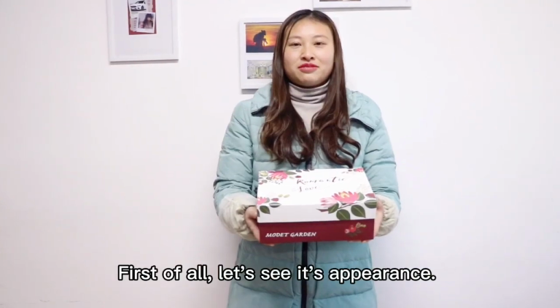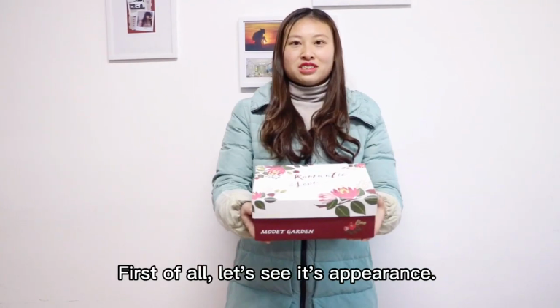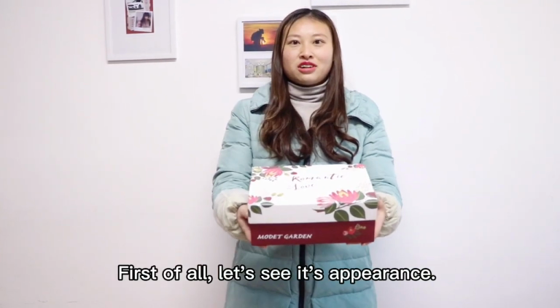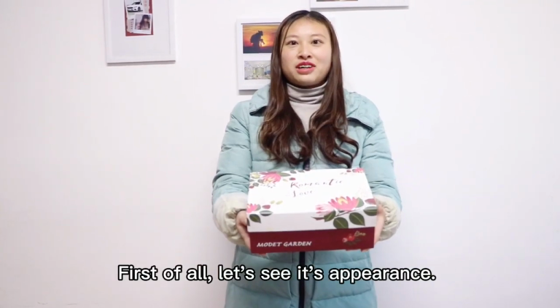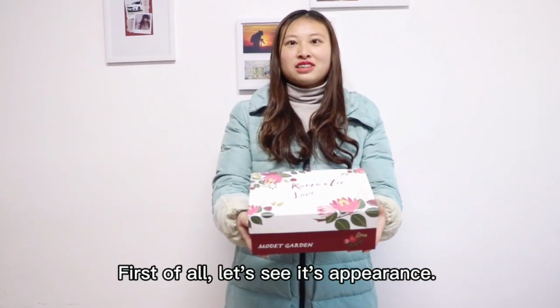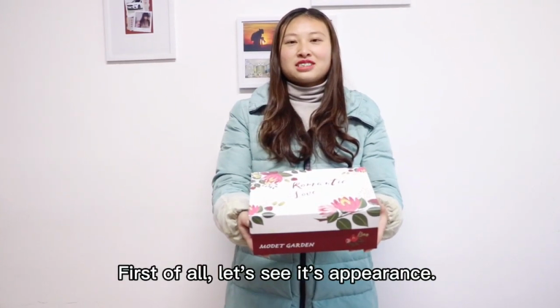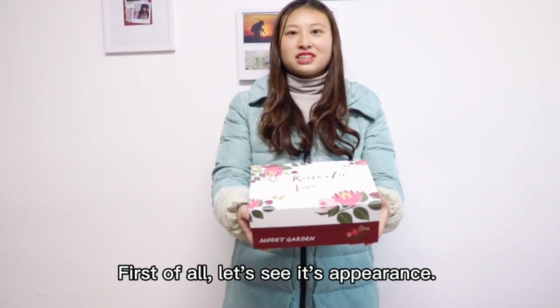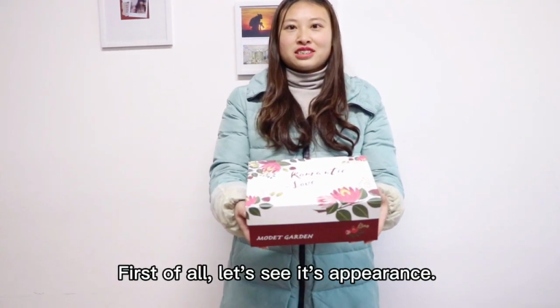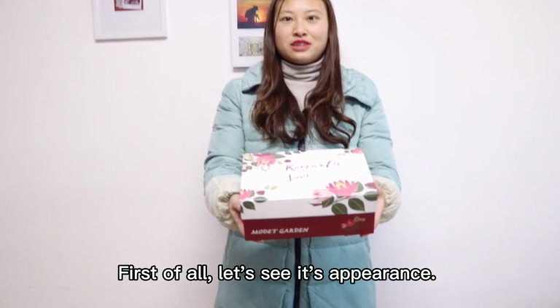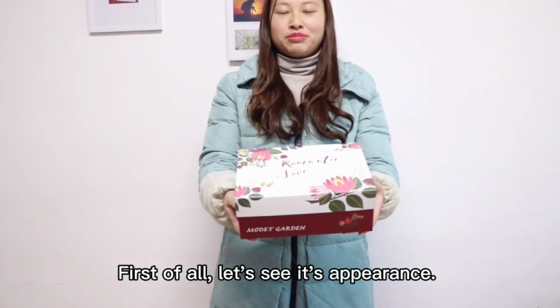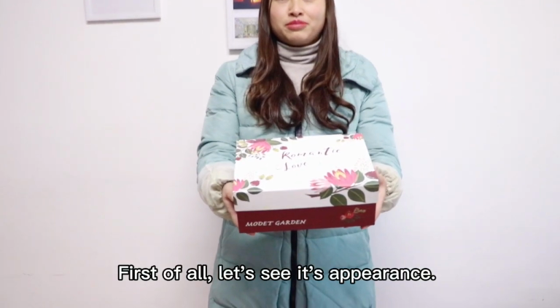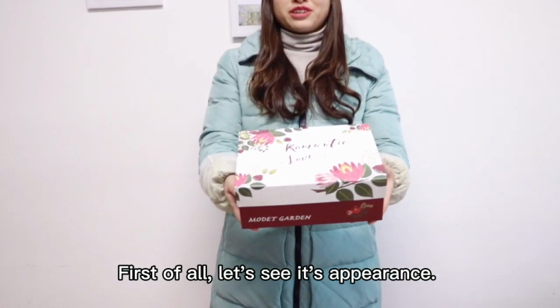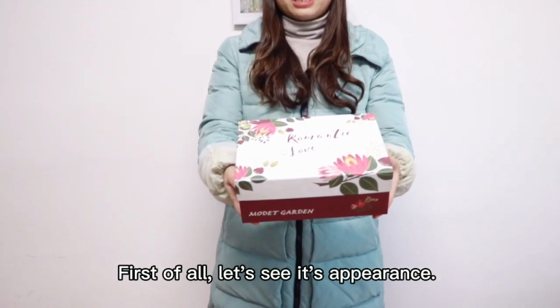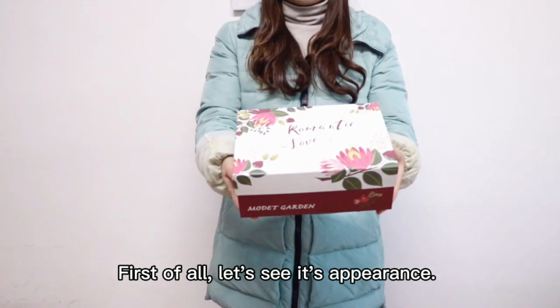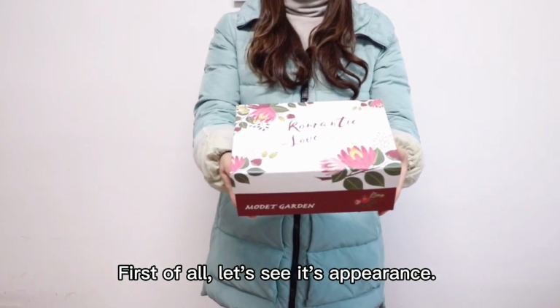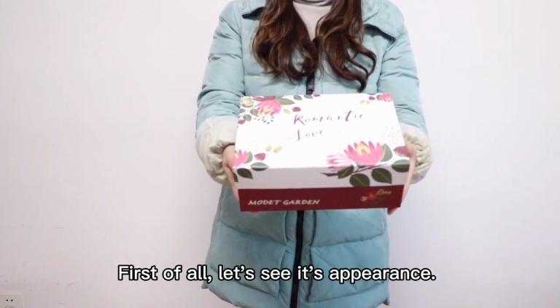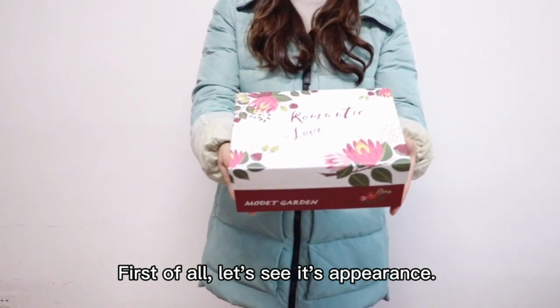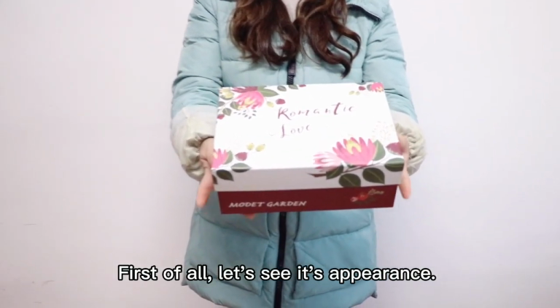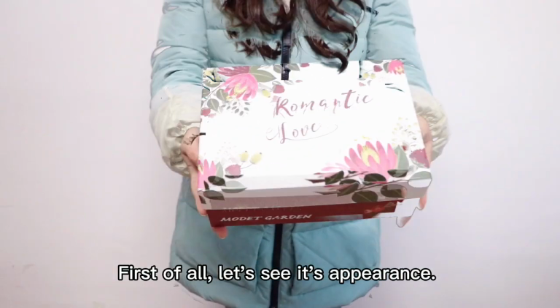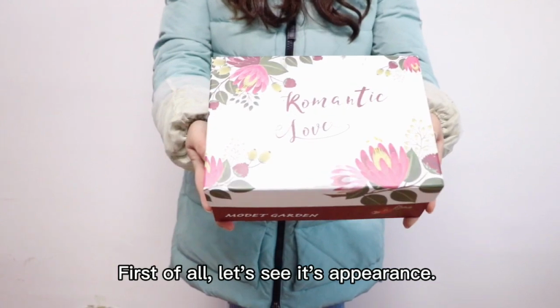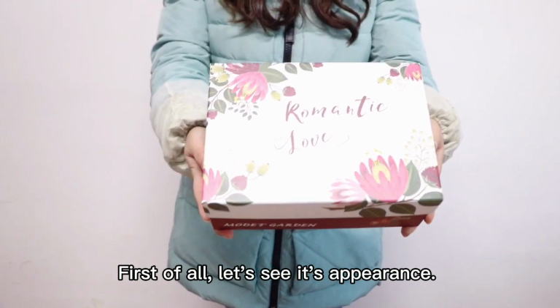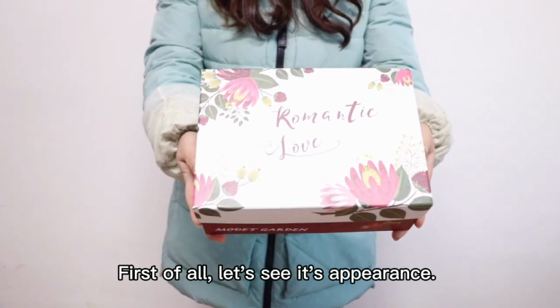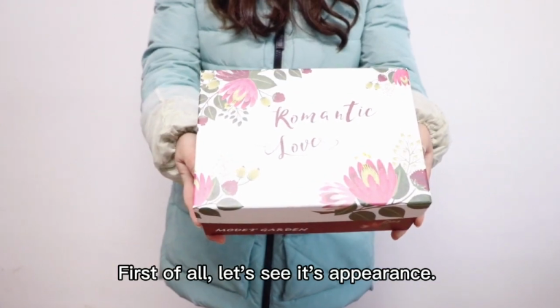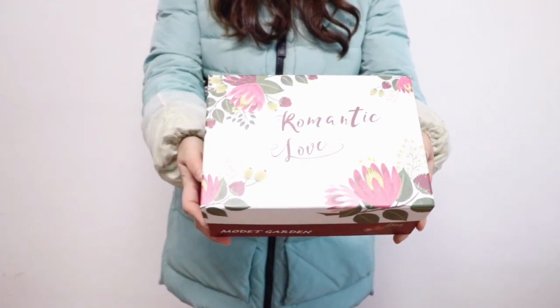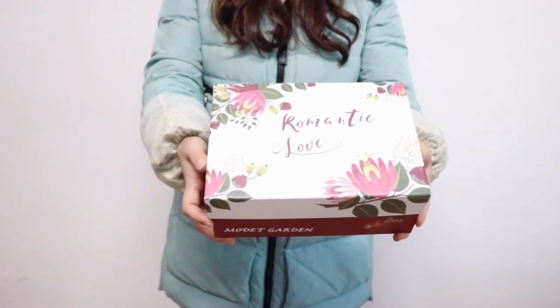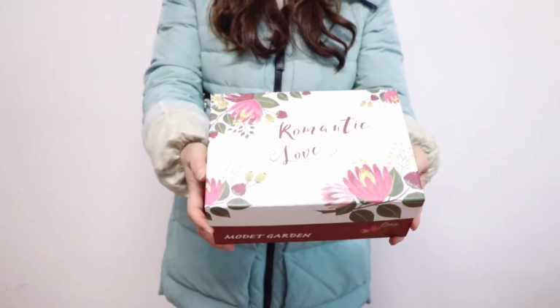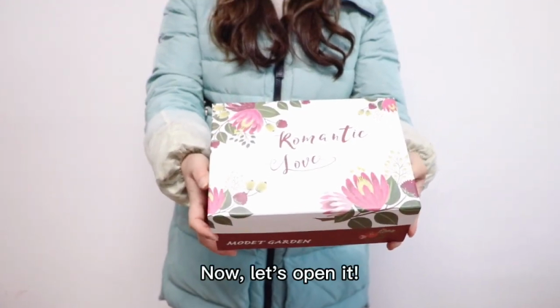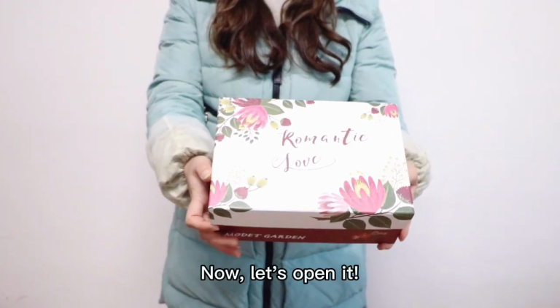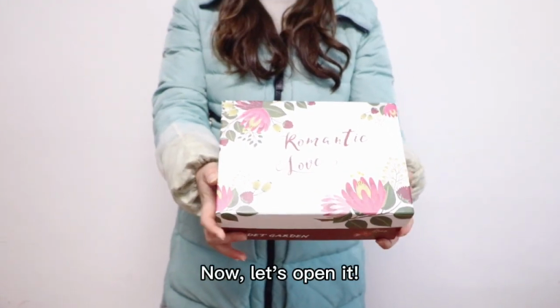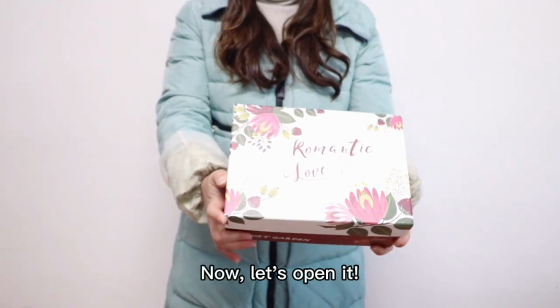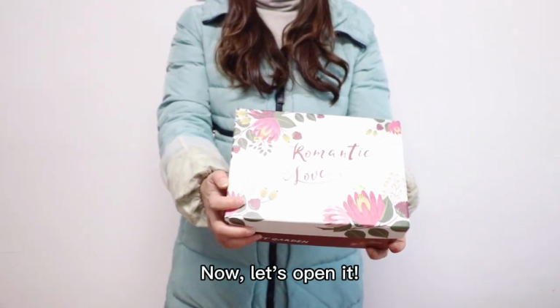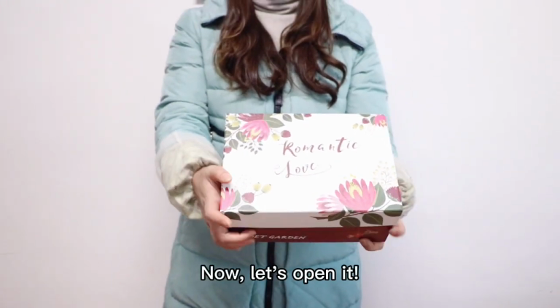First of all, let's see its appearance. Now, let's open it.